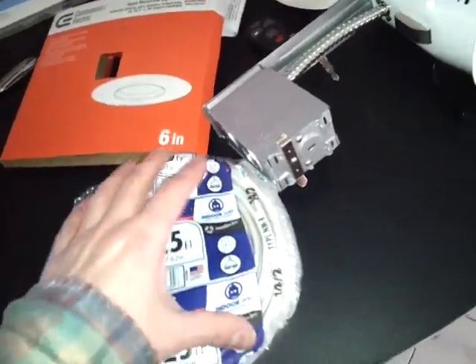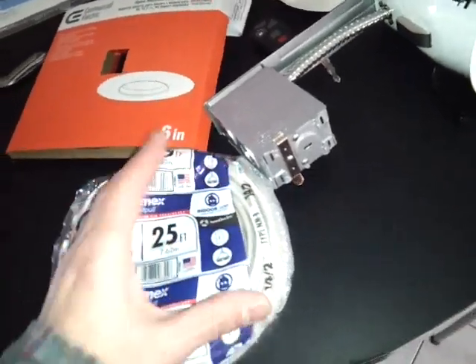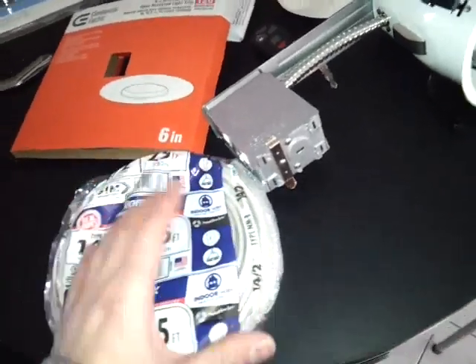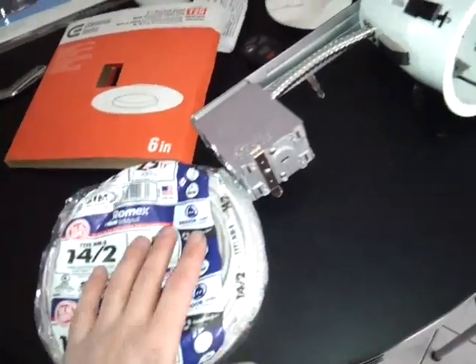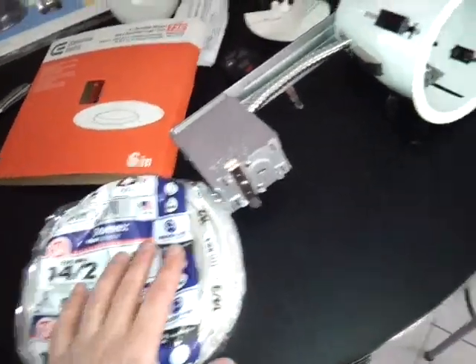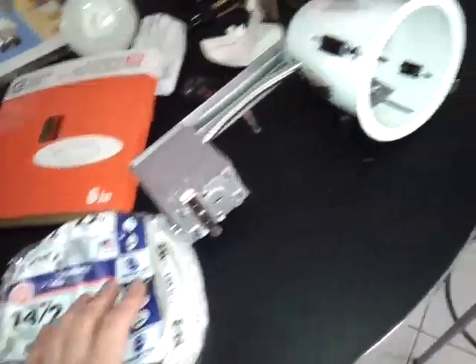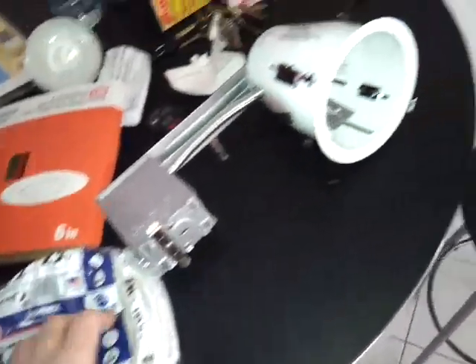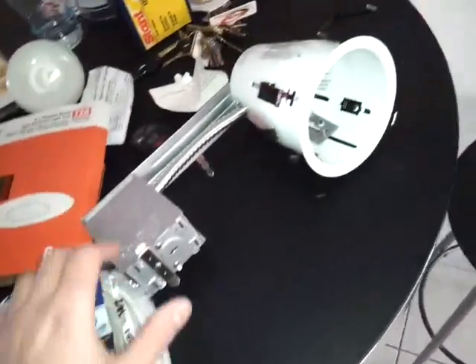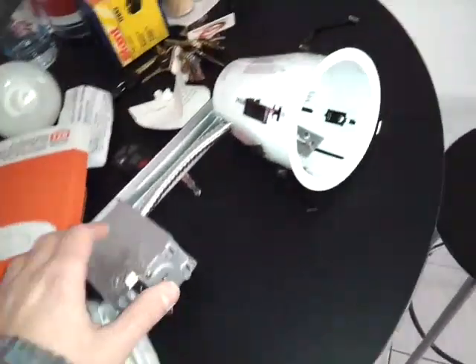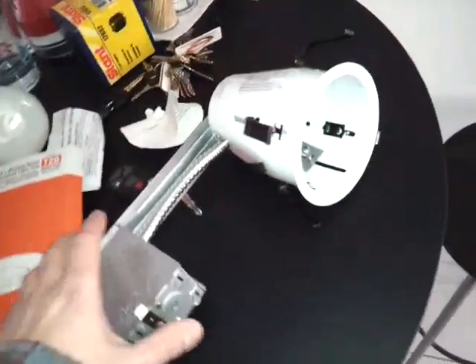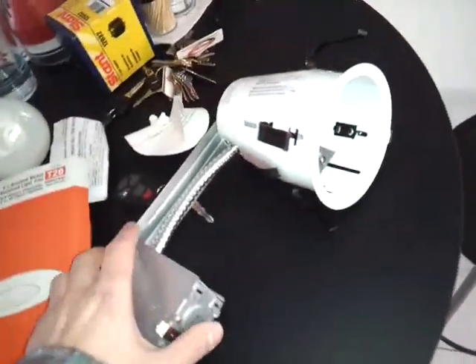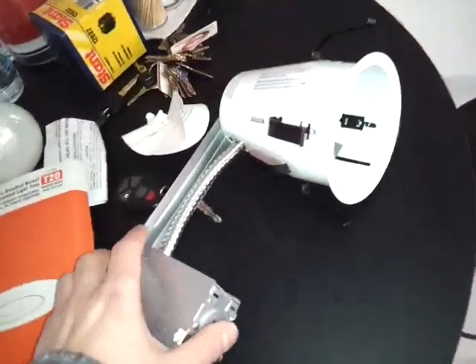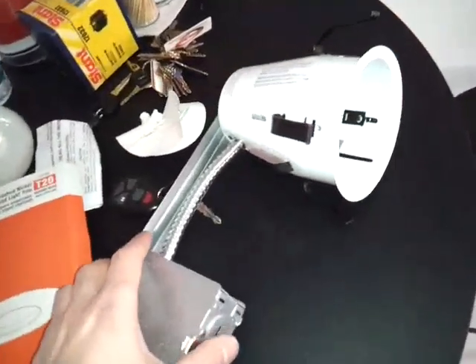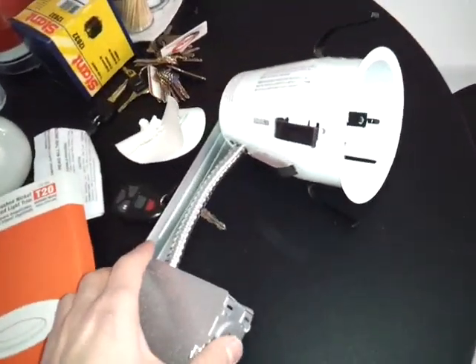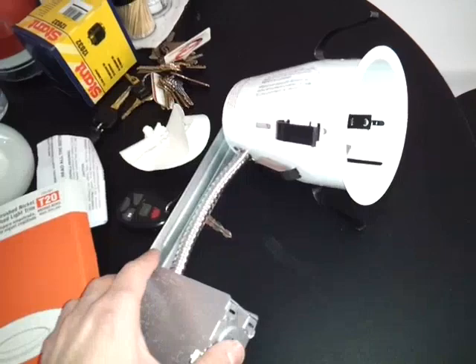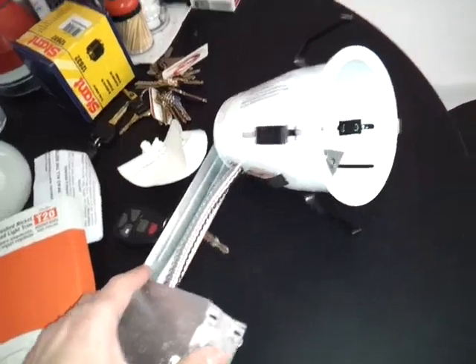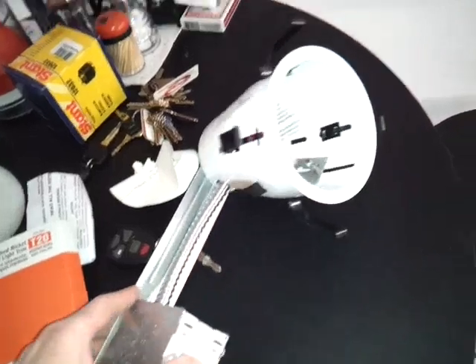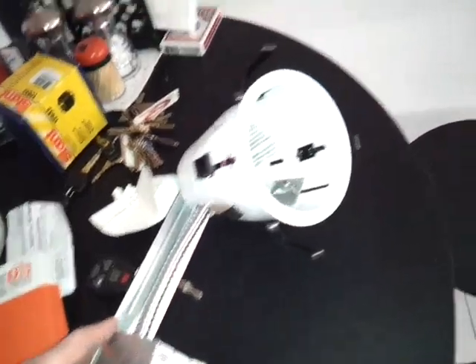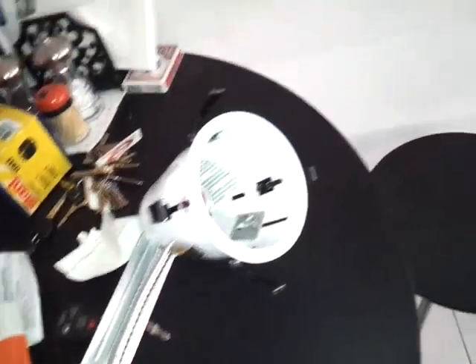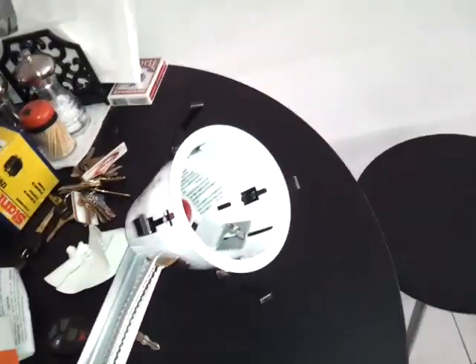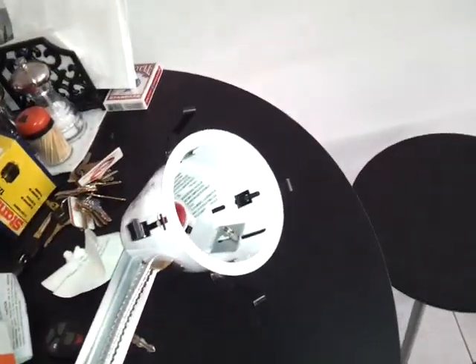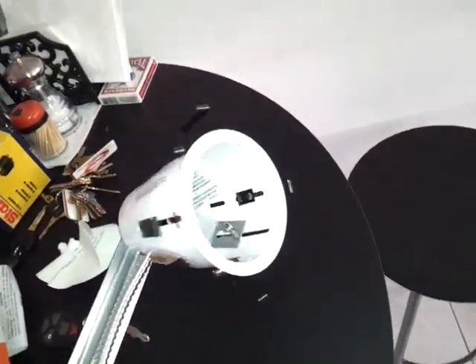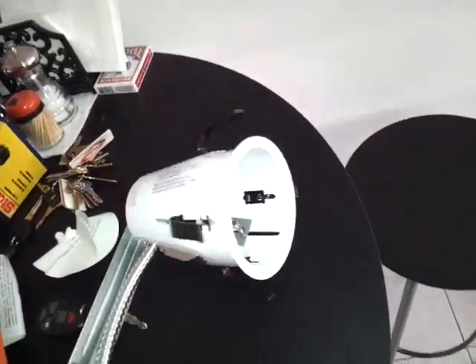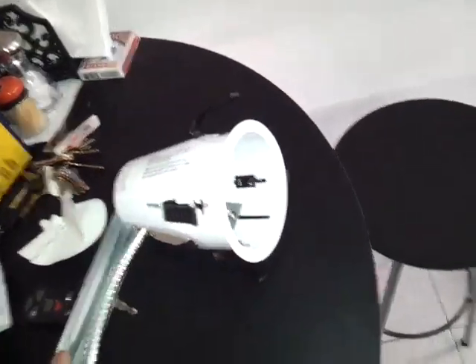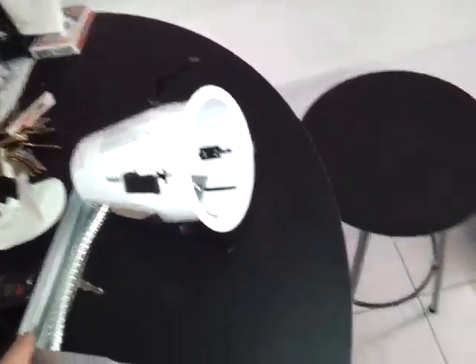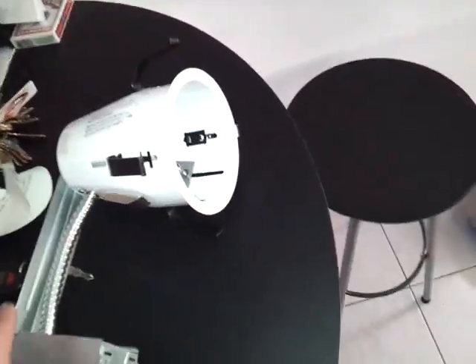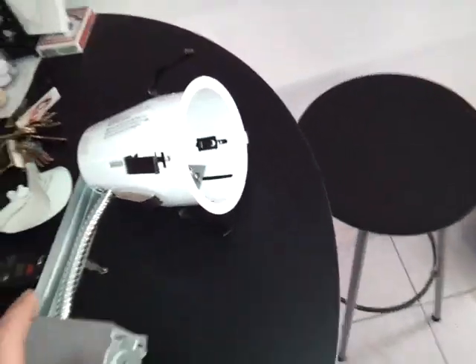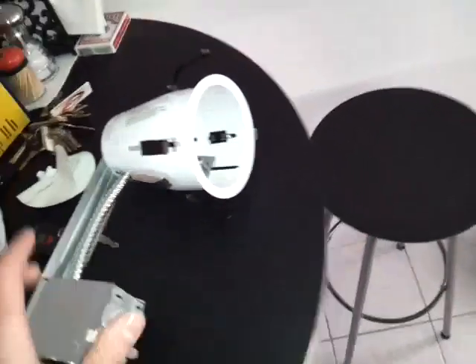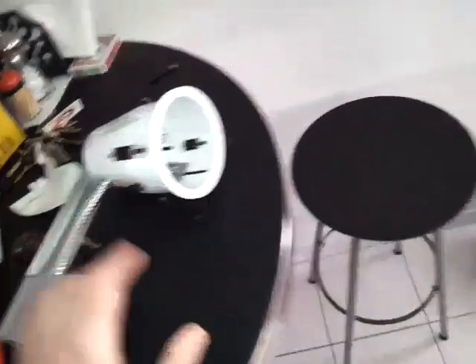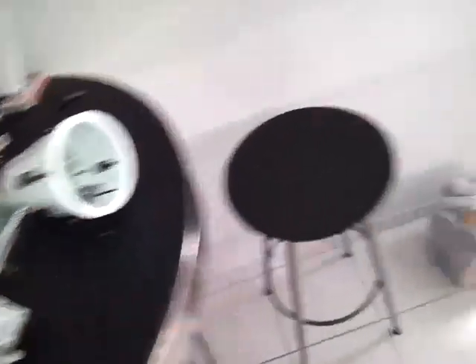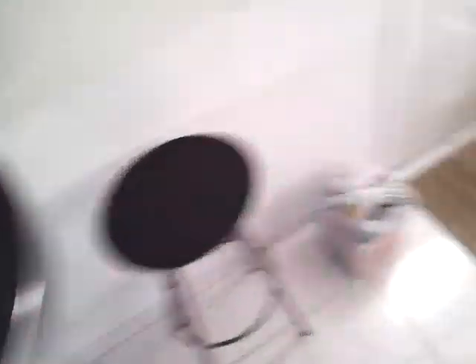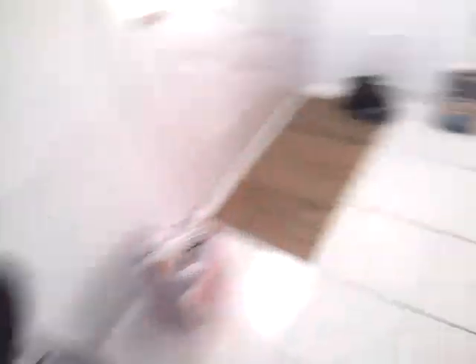It could also cause a fire, so be careful with that. And I'm going to show you how I'm going to put this in.